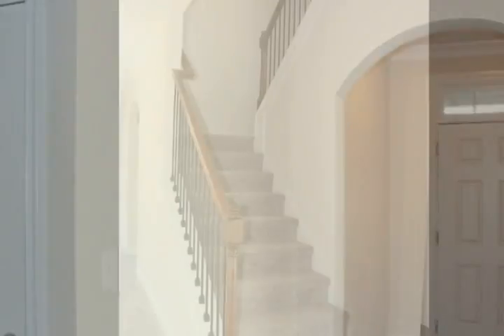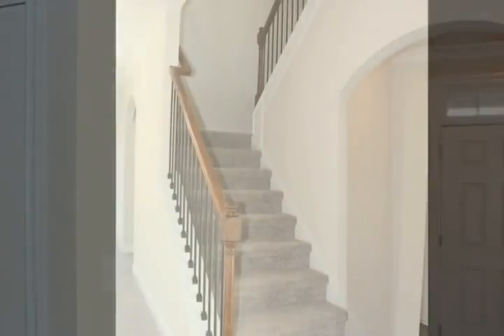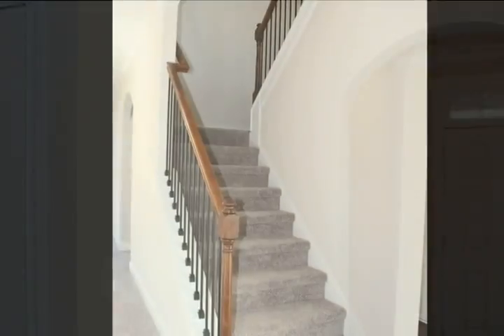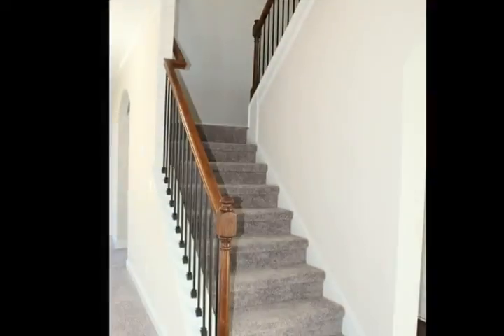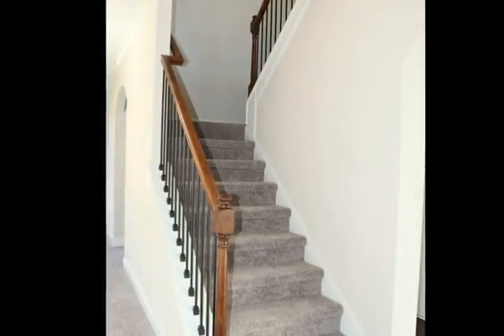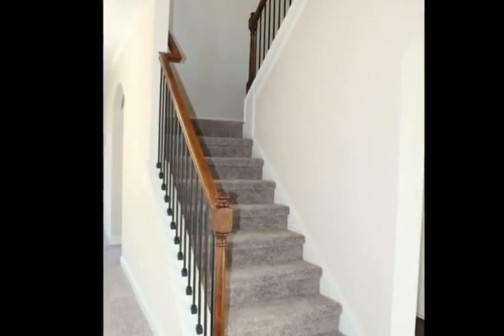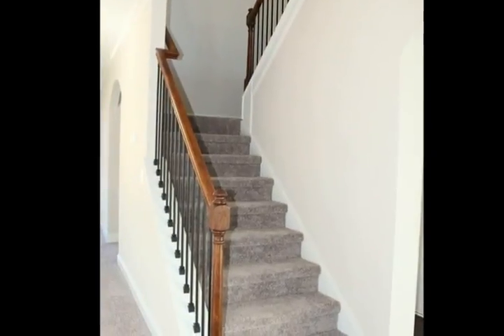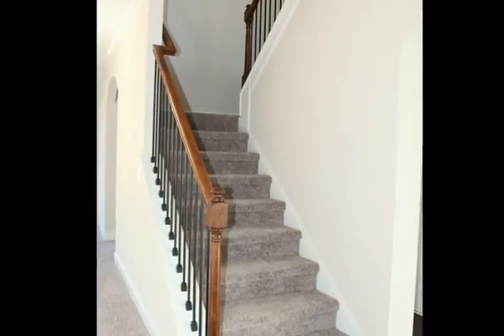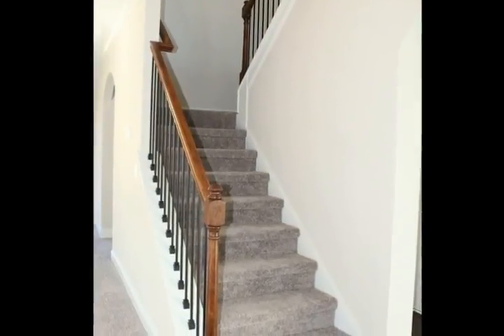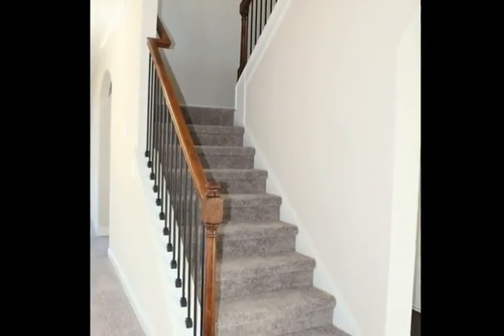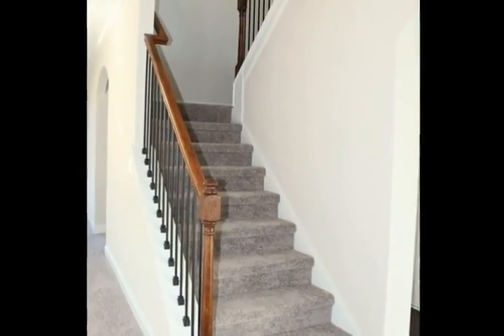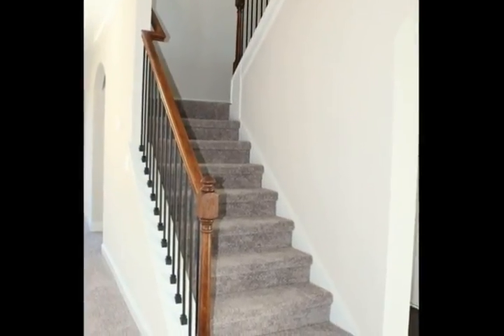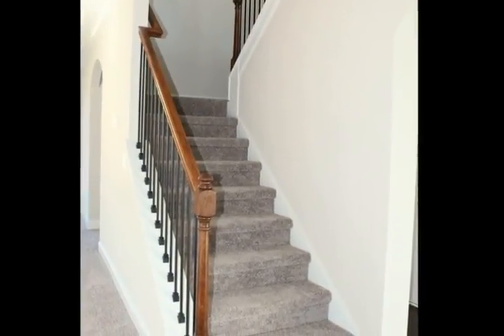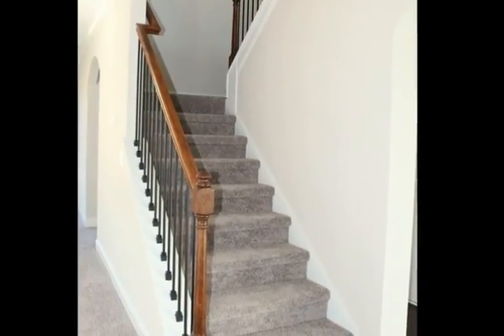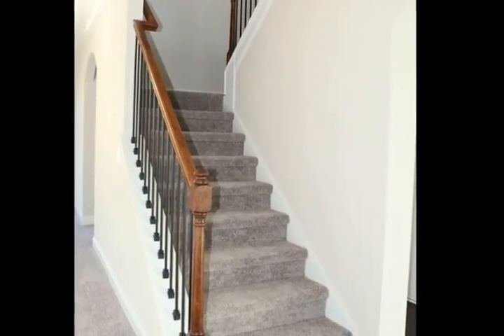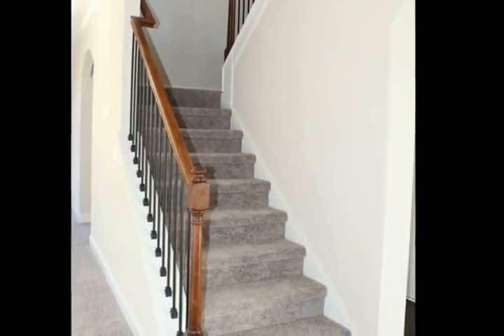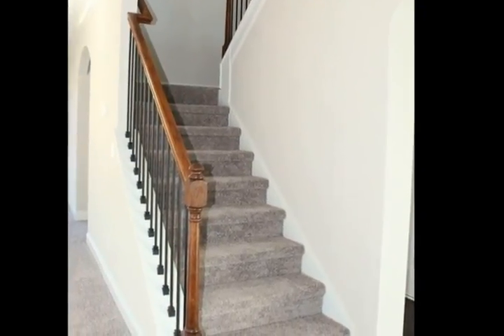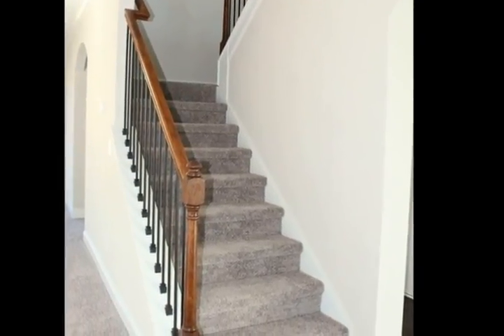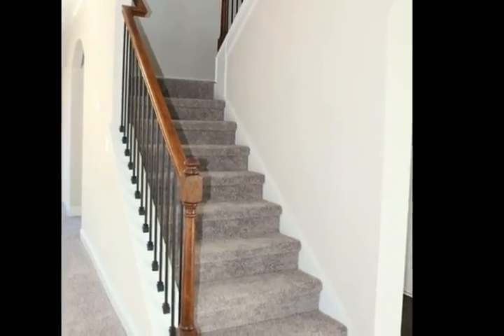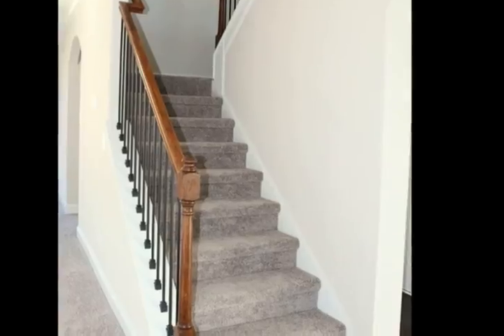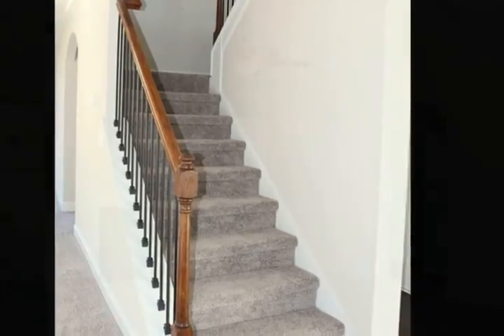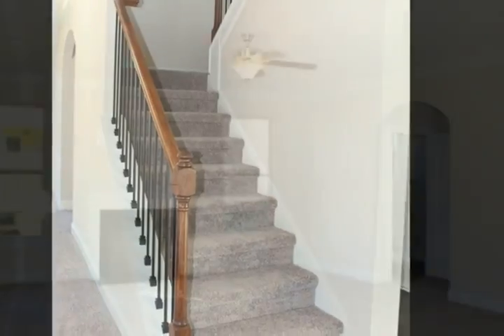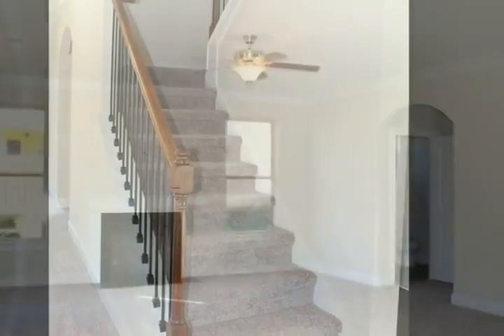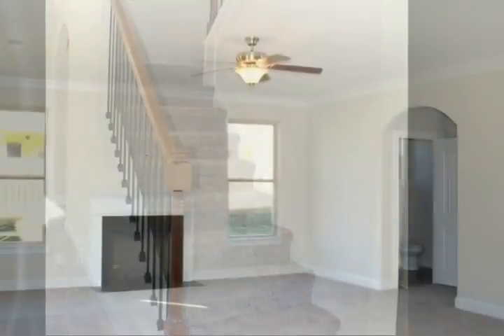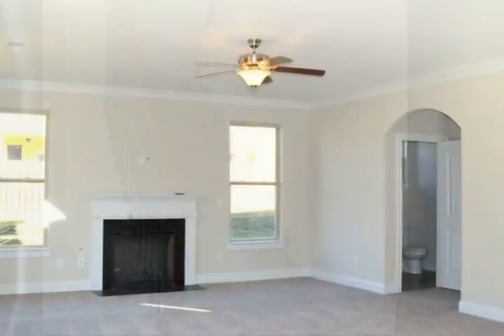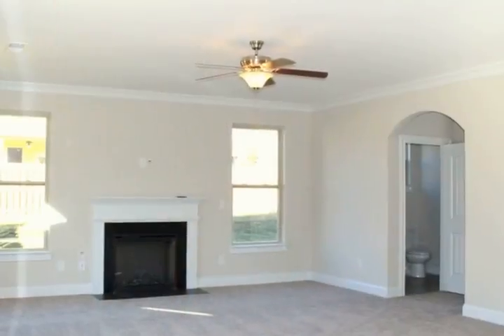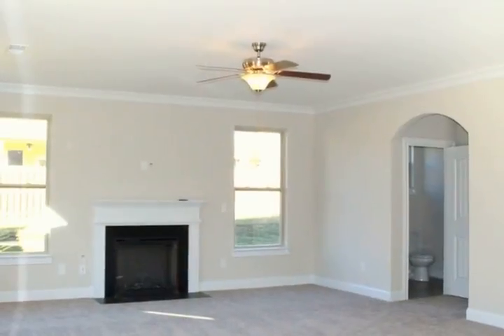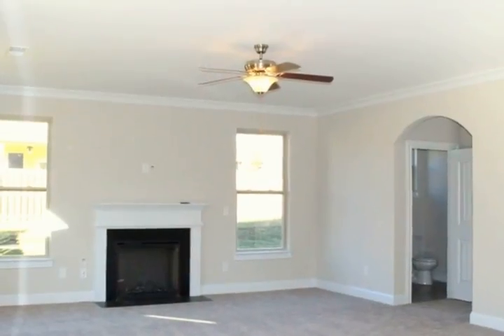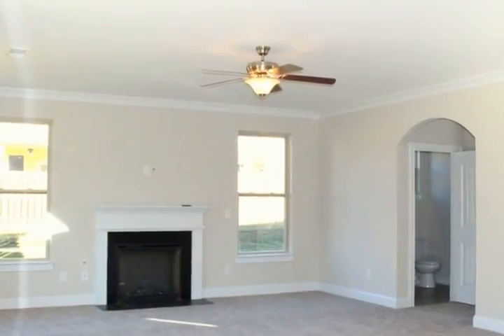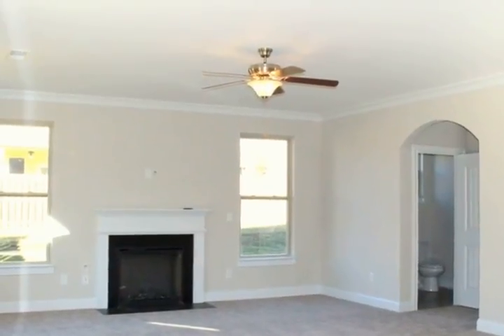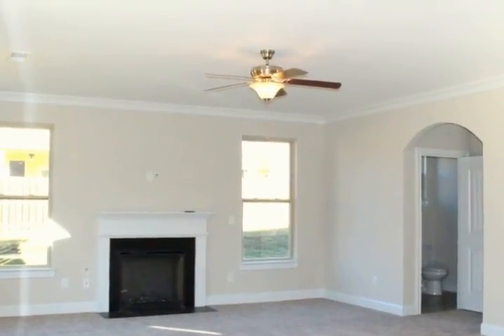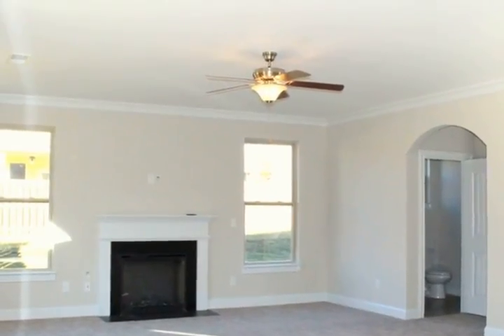Hardwood throughout kitchen, foyer, and dining room. Half bath off to the side of the great room.